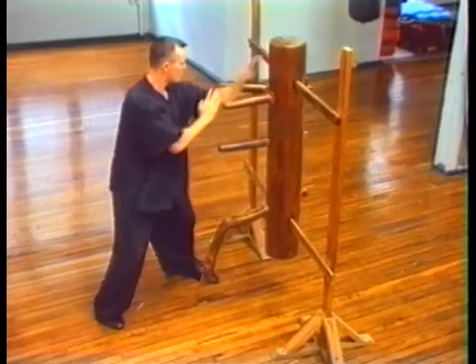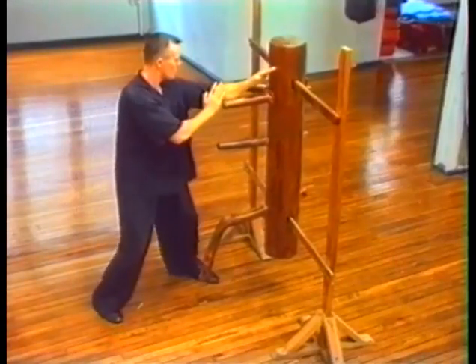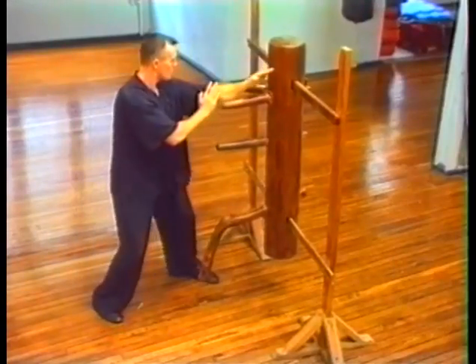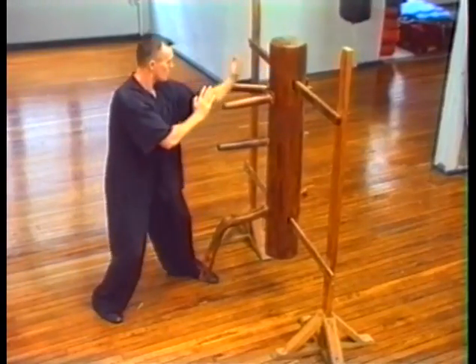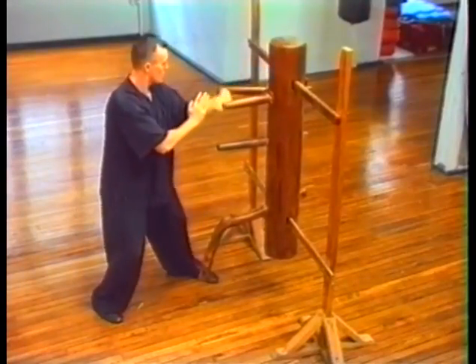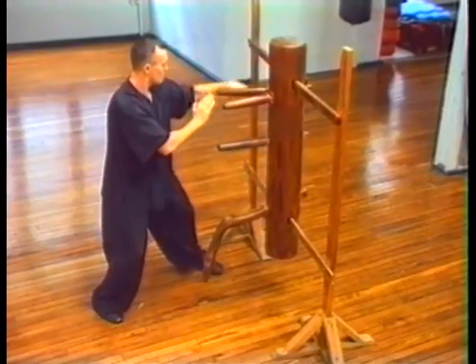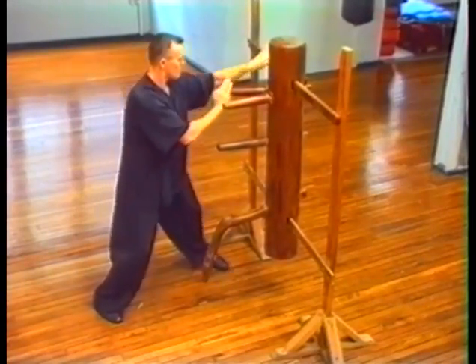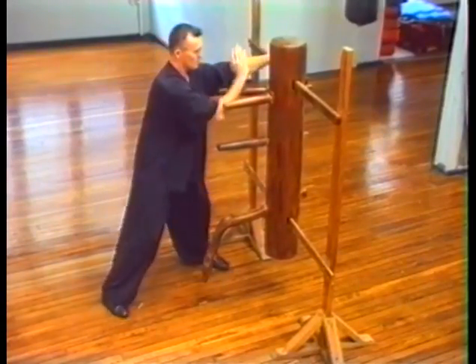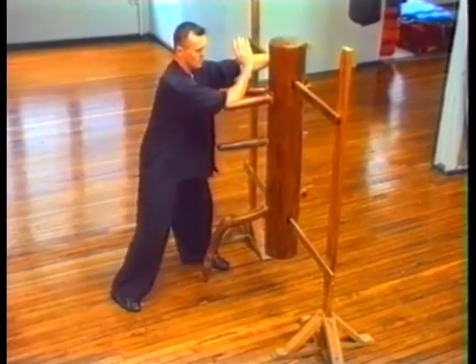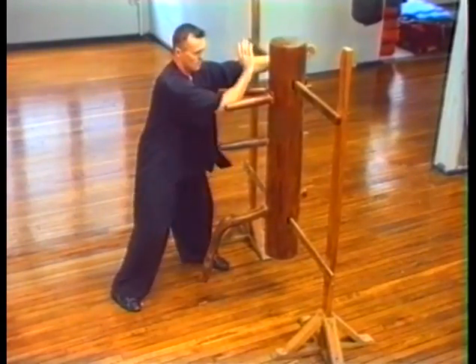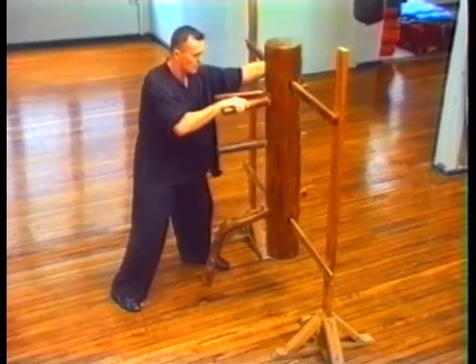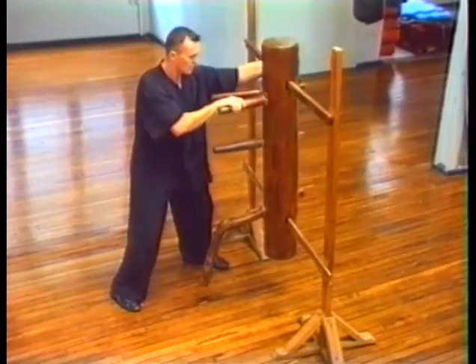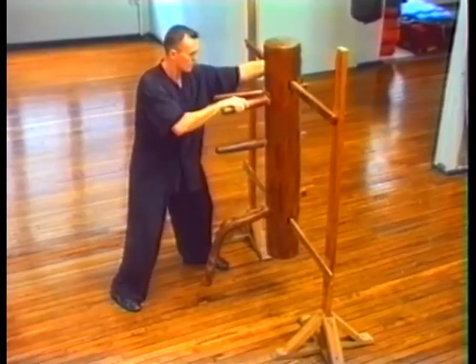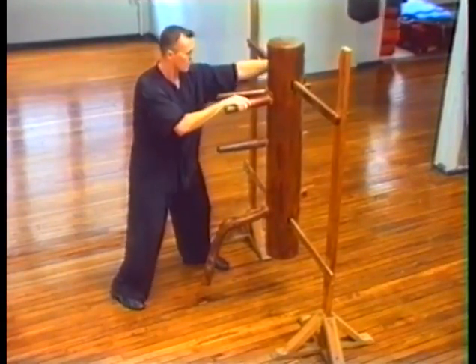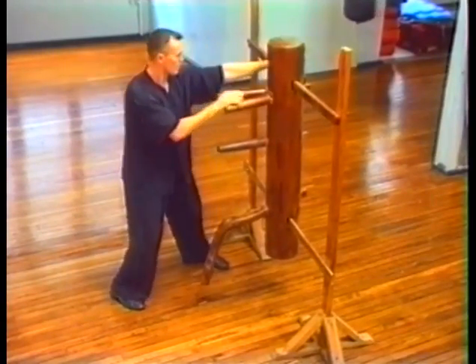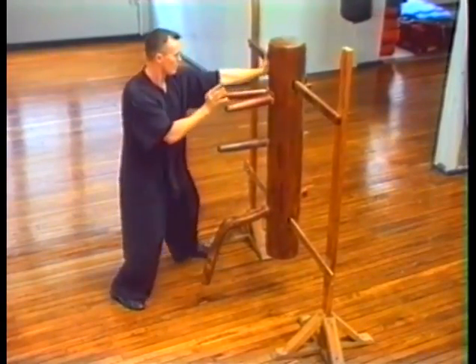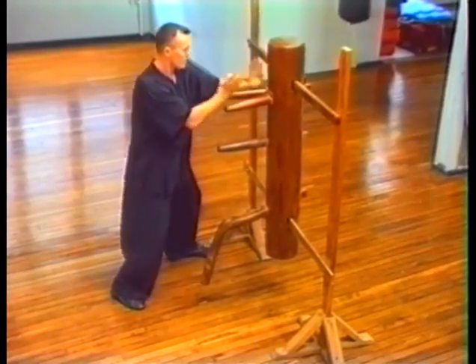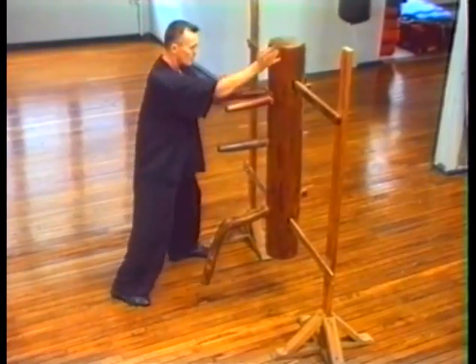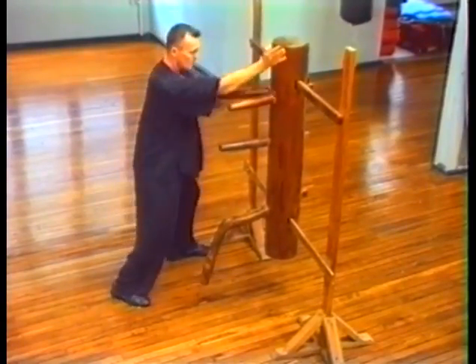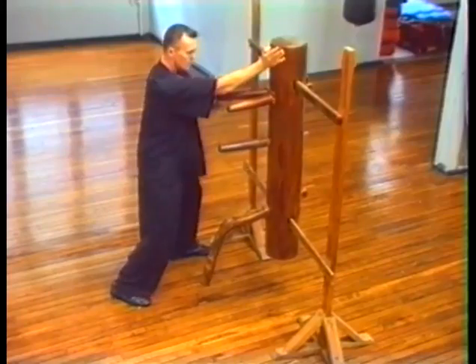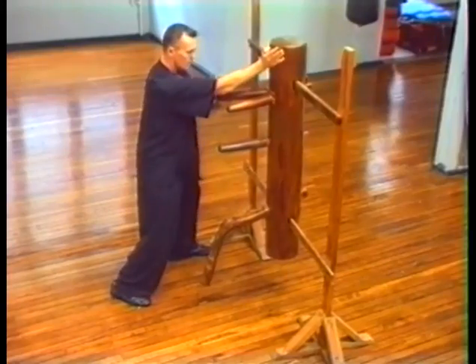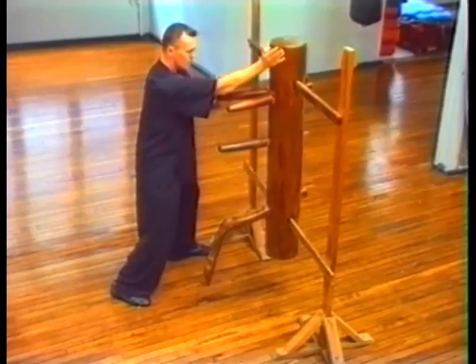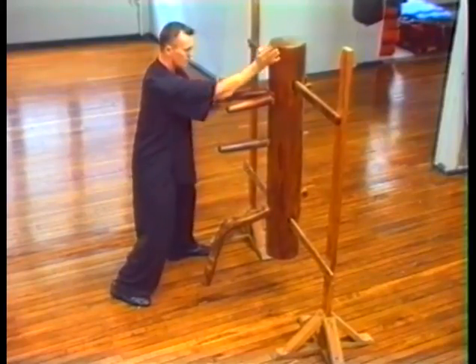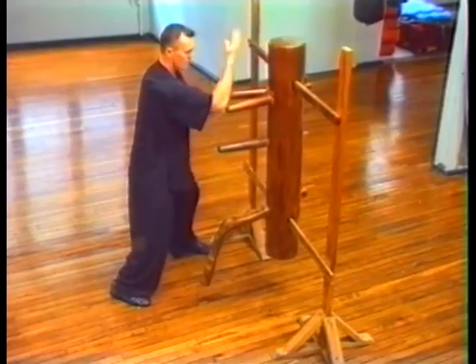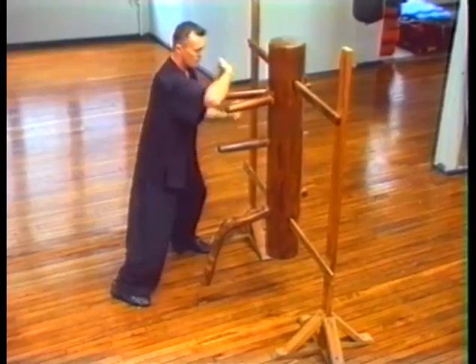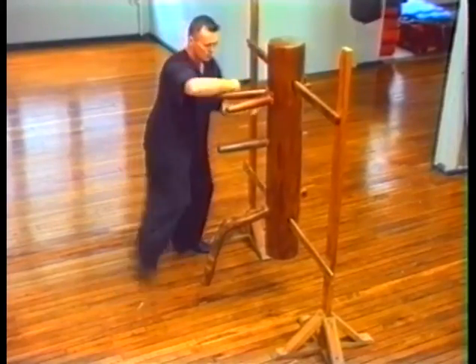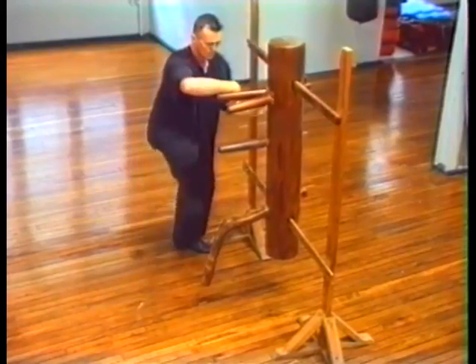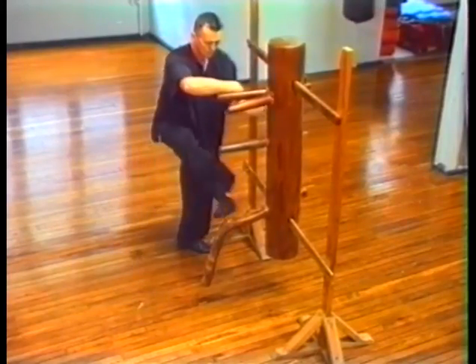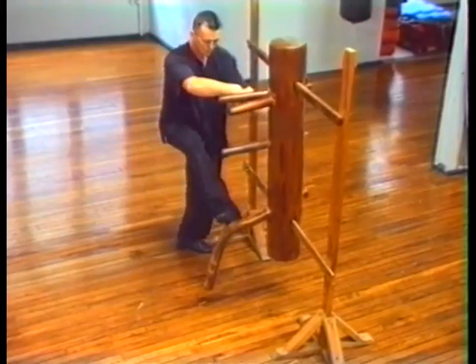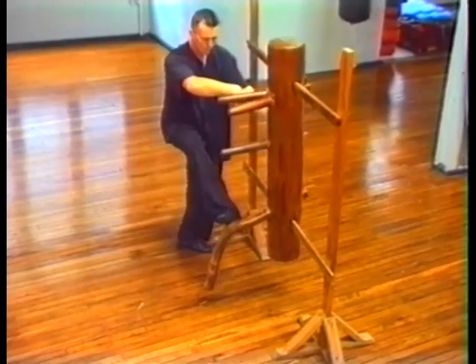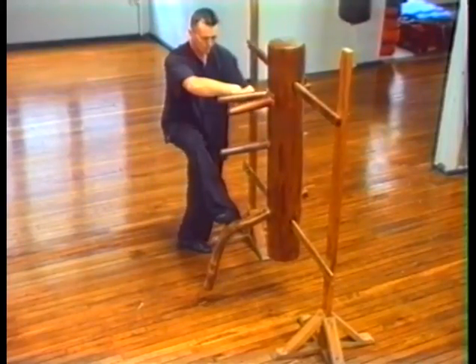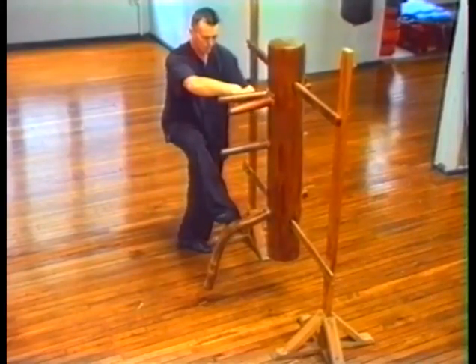Entry Technique. Draw. Cover and Strike. Cover, Strike and Kick.